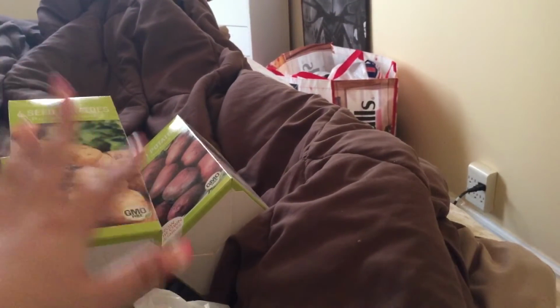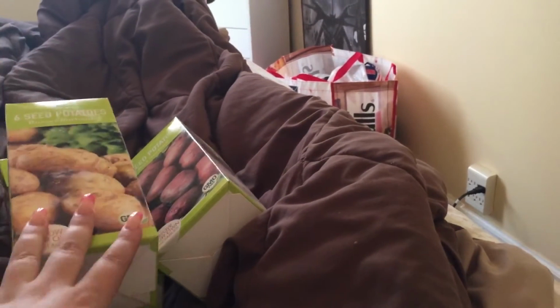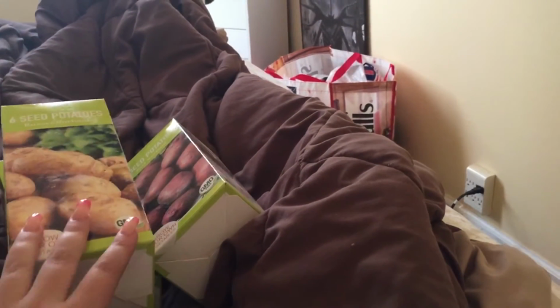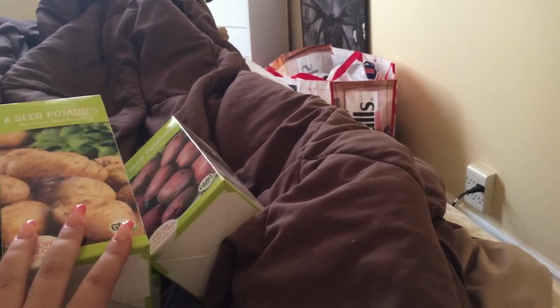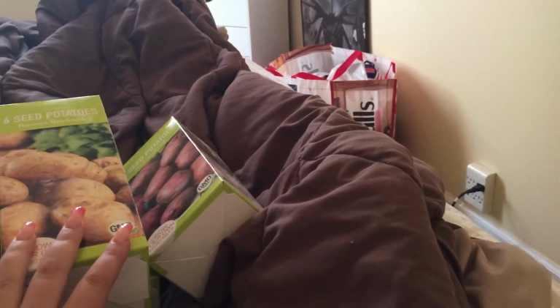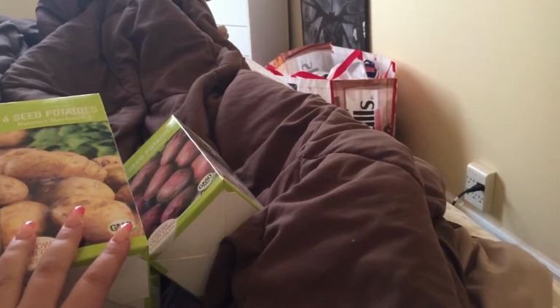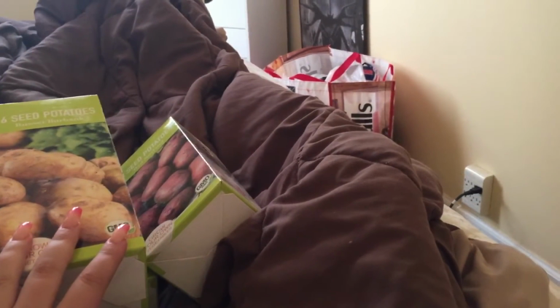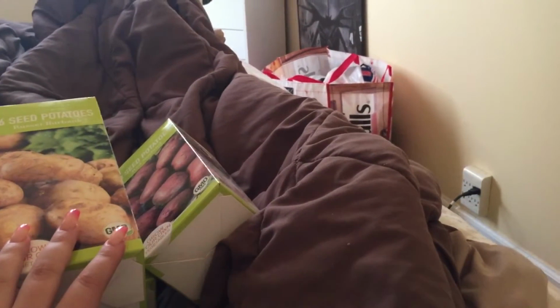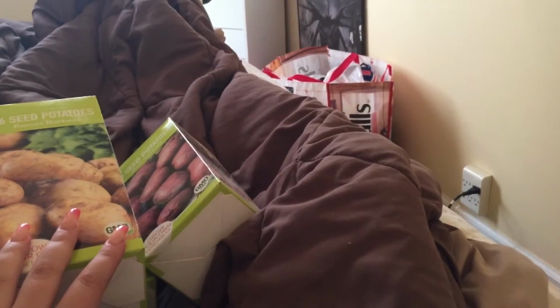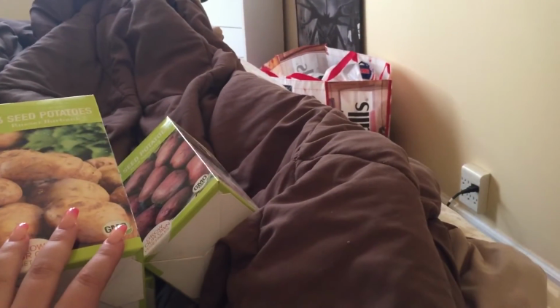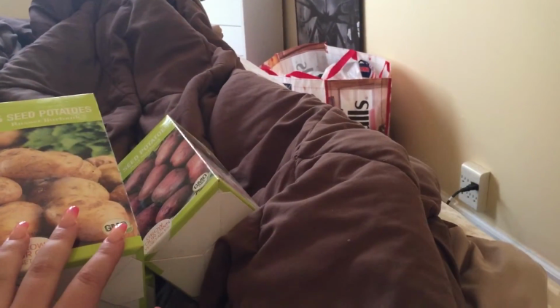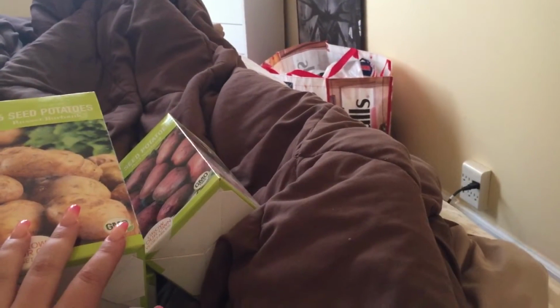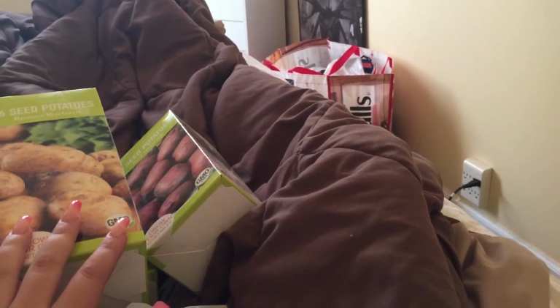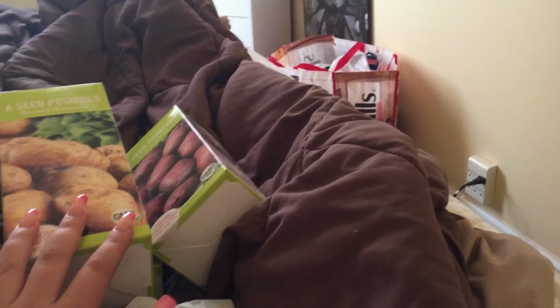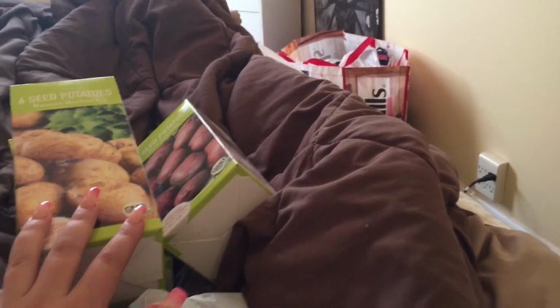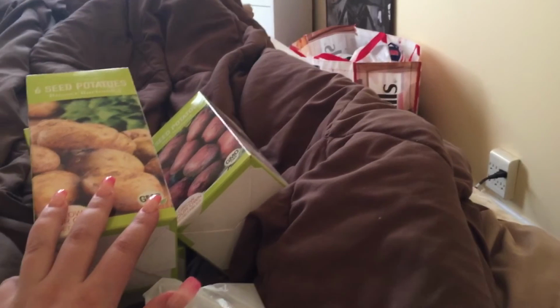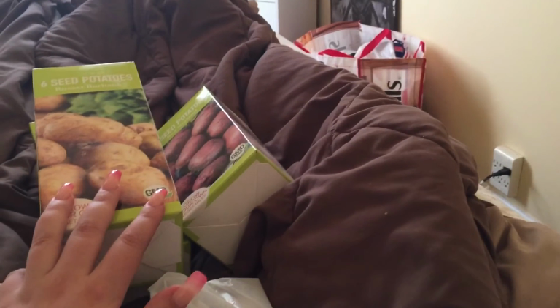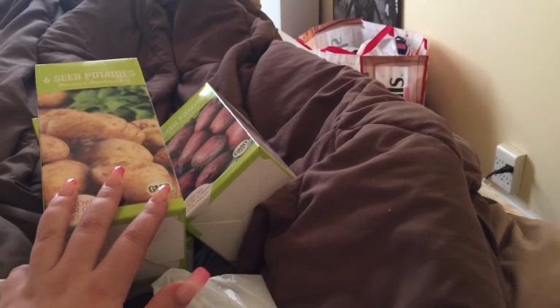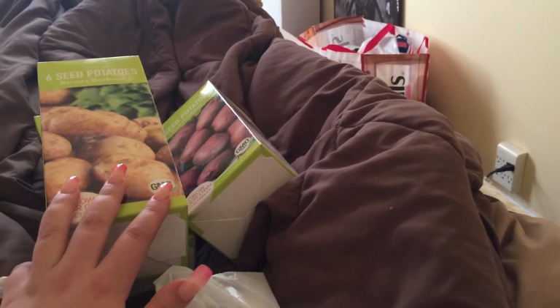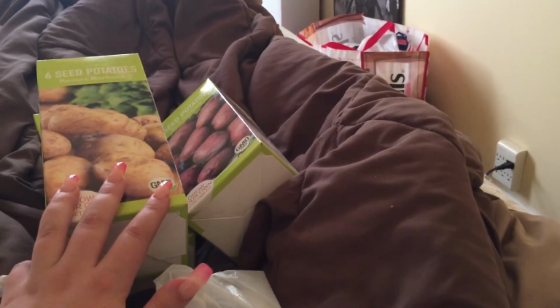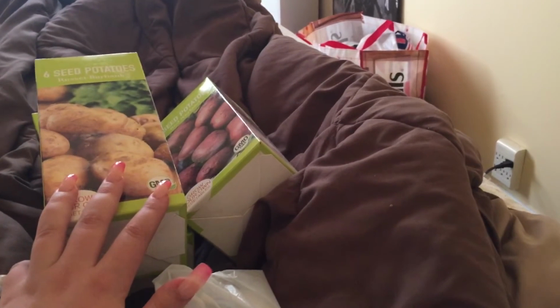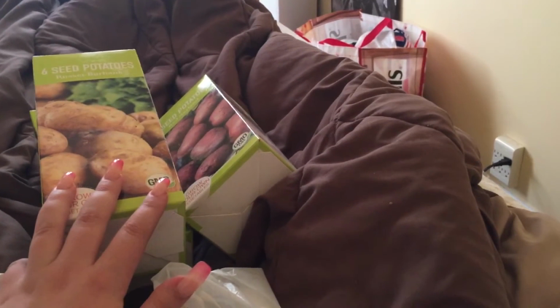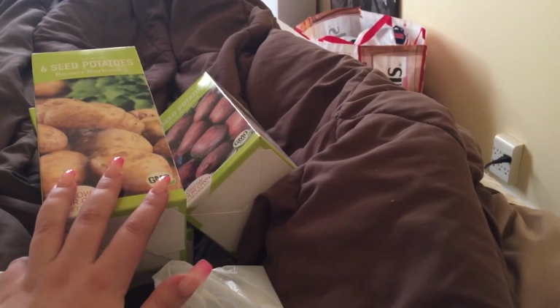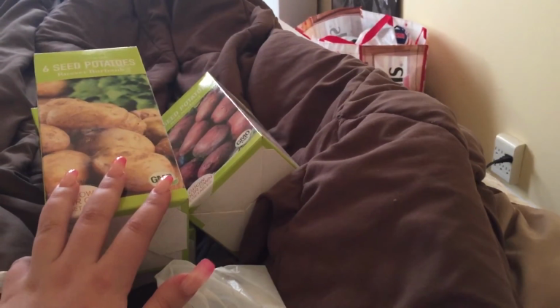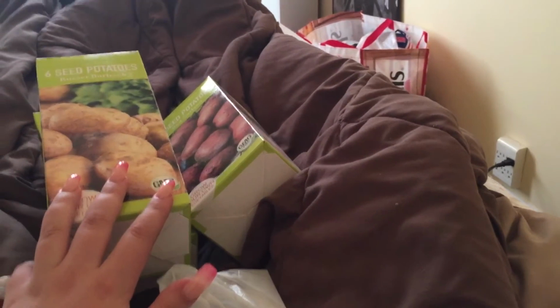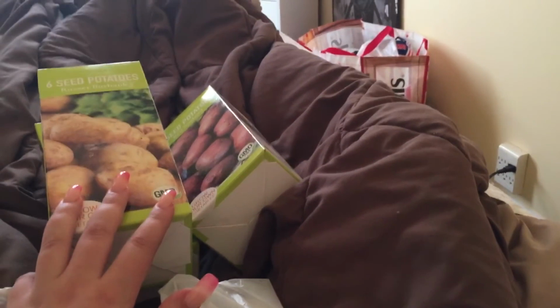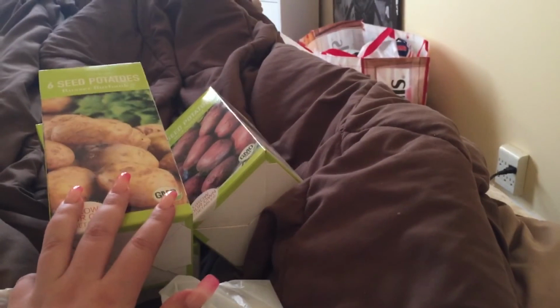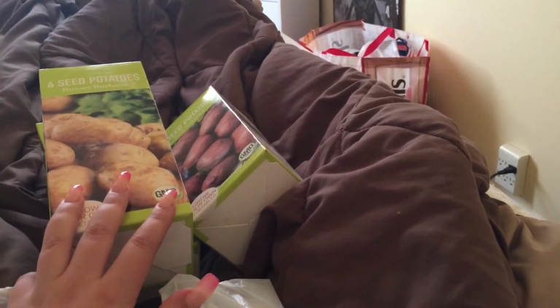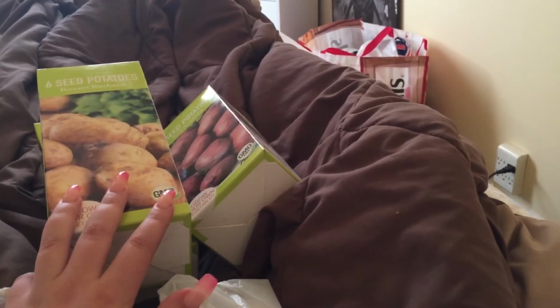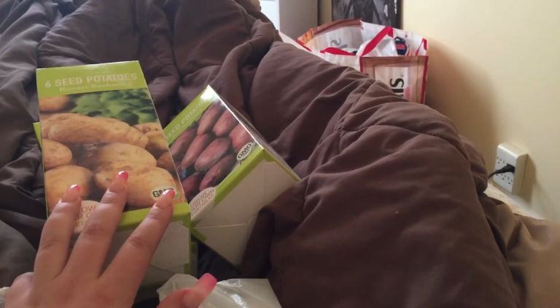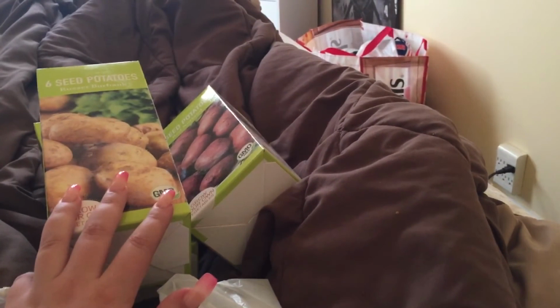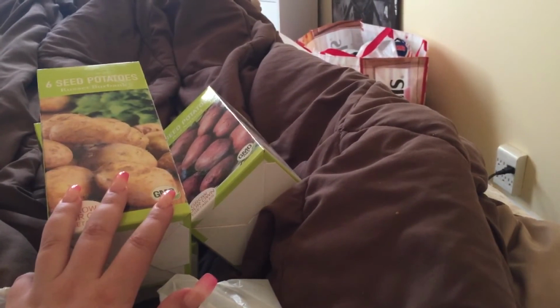April 20th, I'm going to plant them. Thanks for watching. Bye!